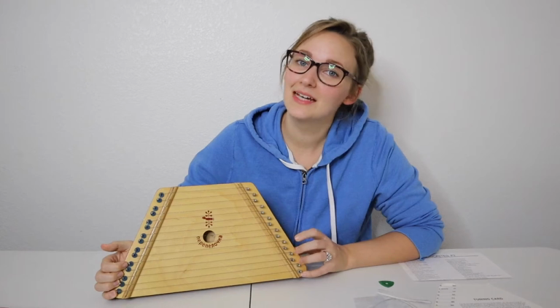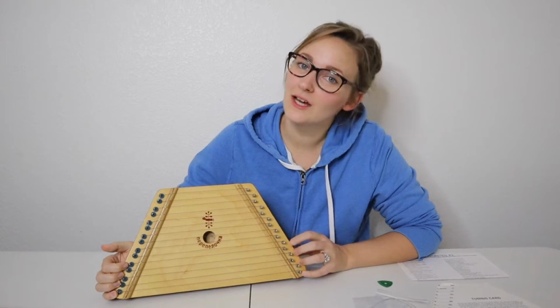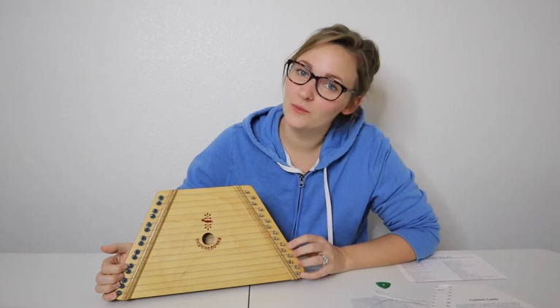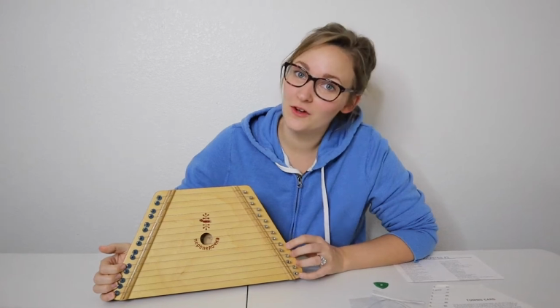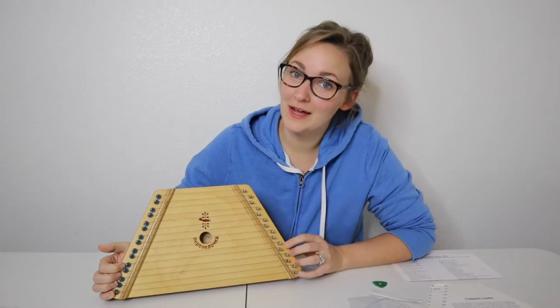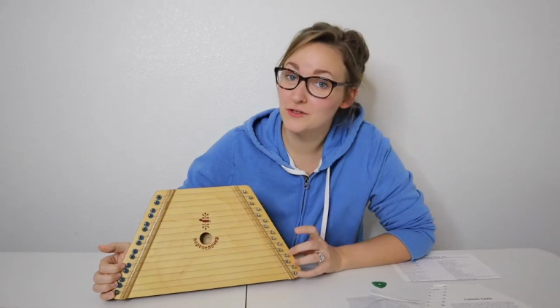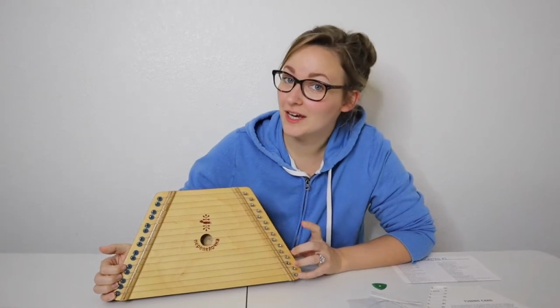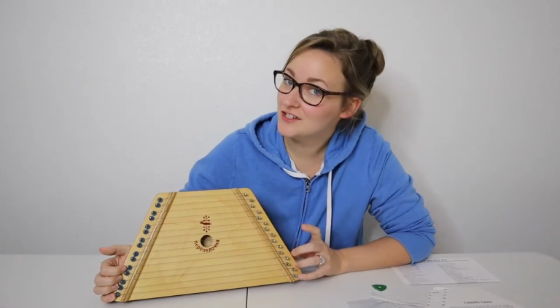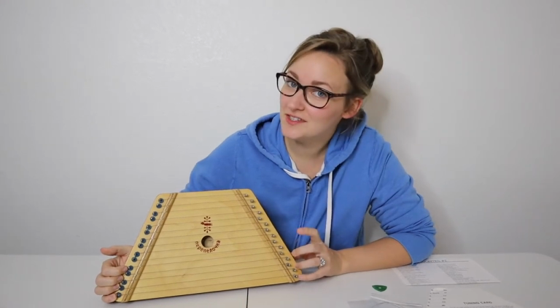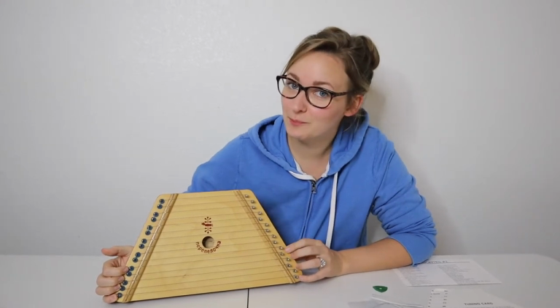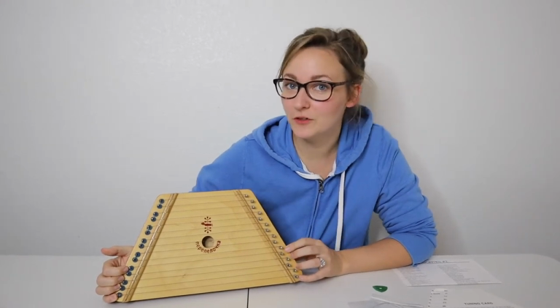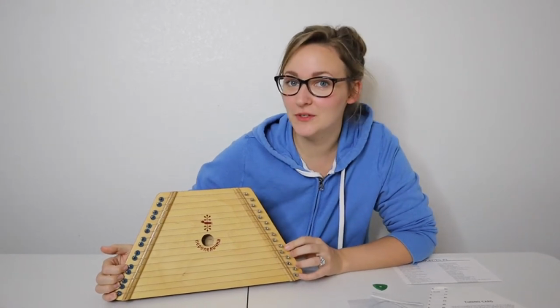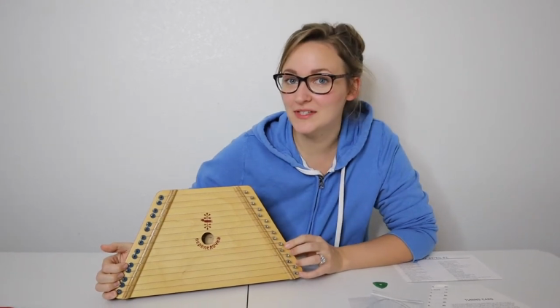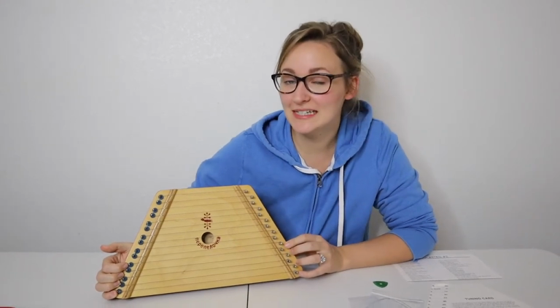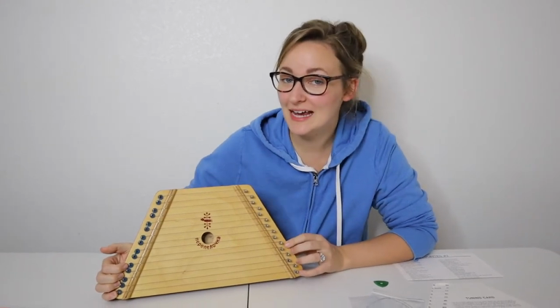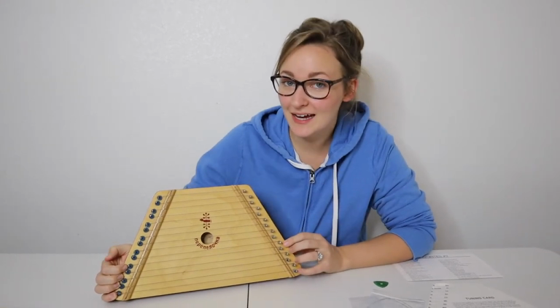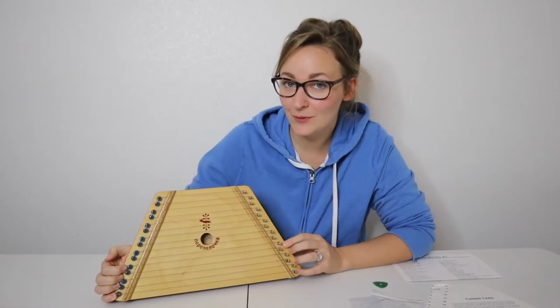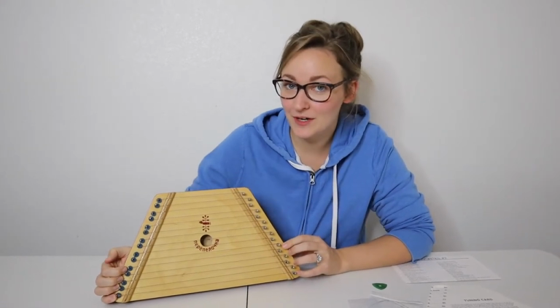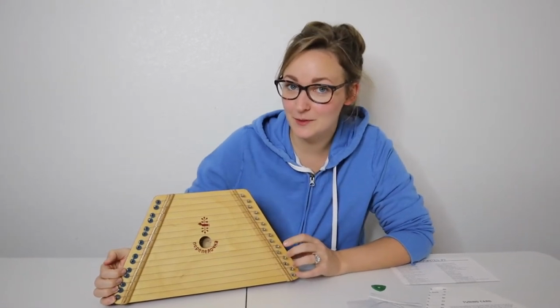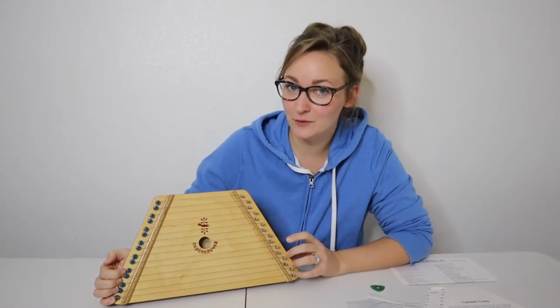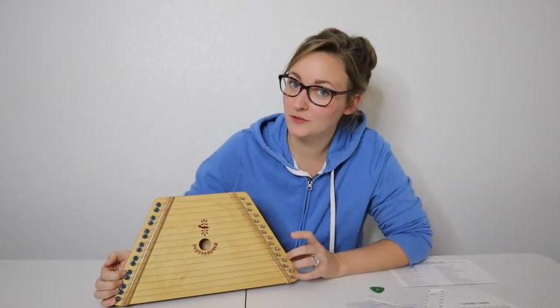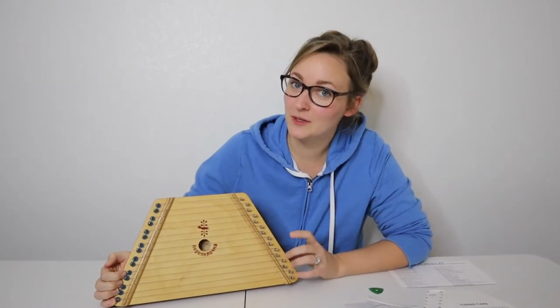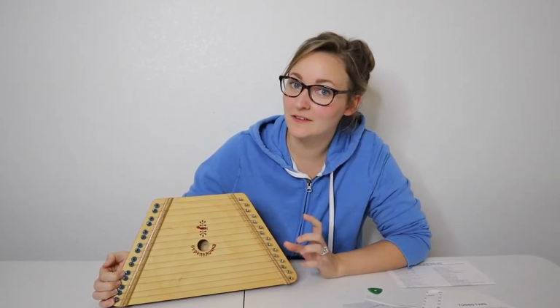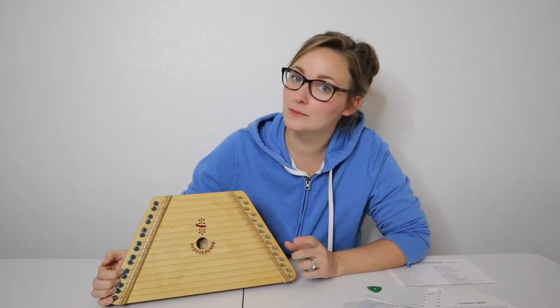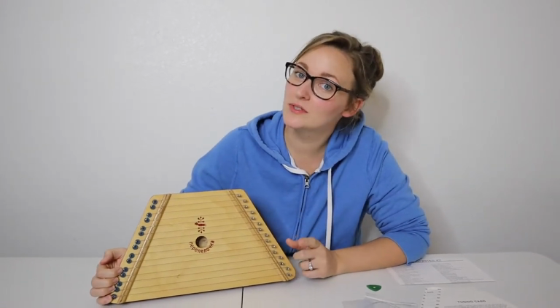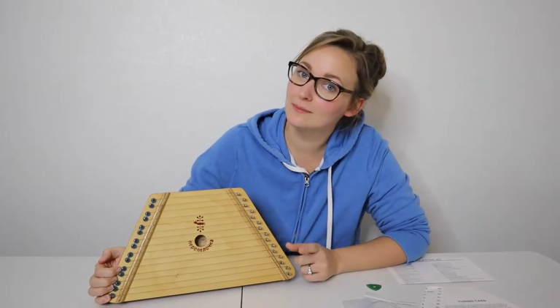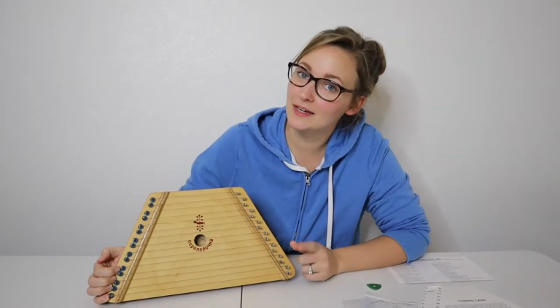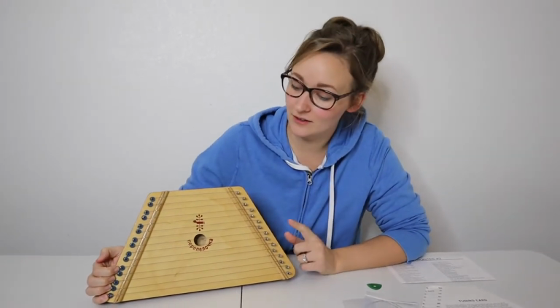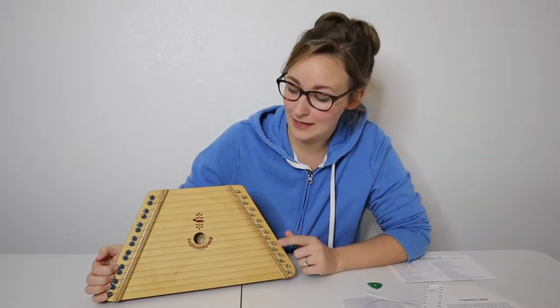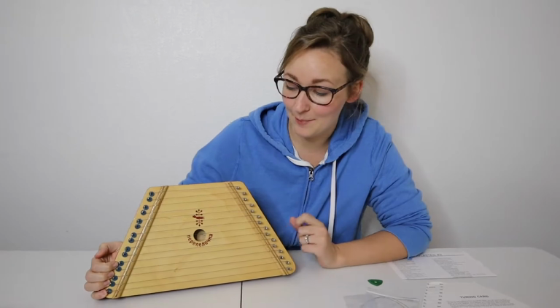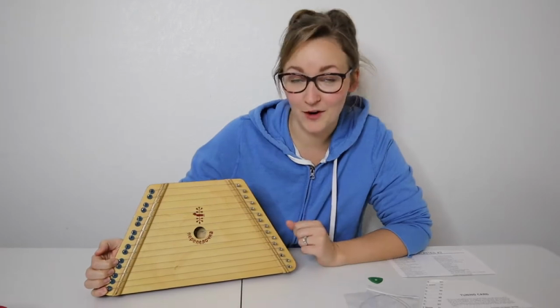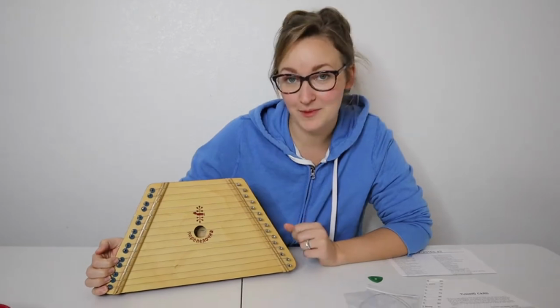Hello and welcome back to KG Simple Reviews. Today I'm going to be reviewing the Music Maker Lap Harp.